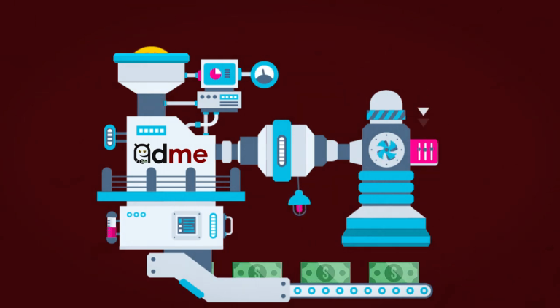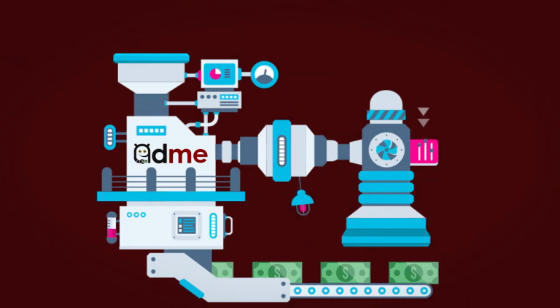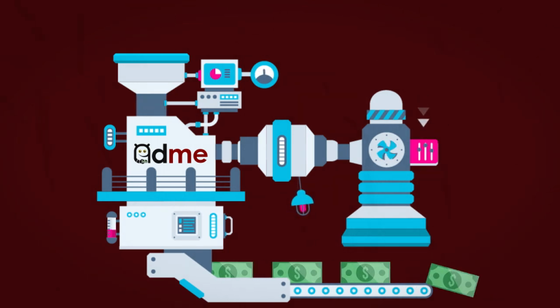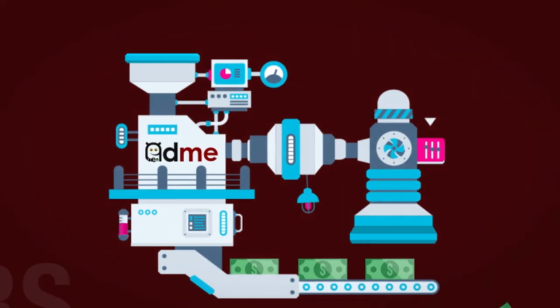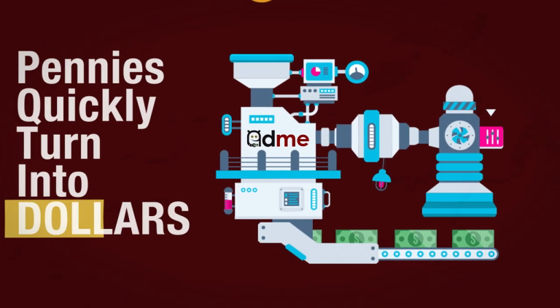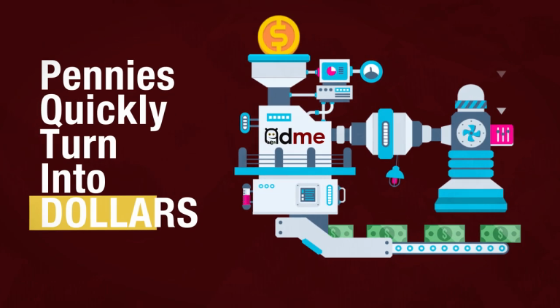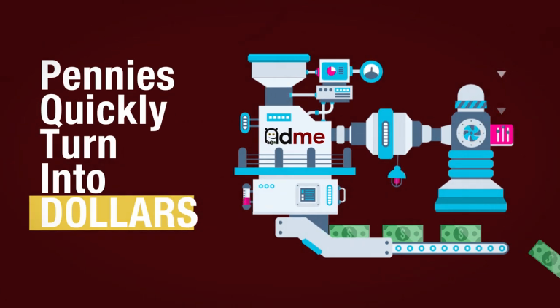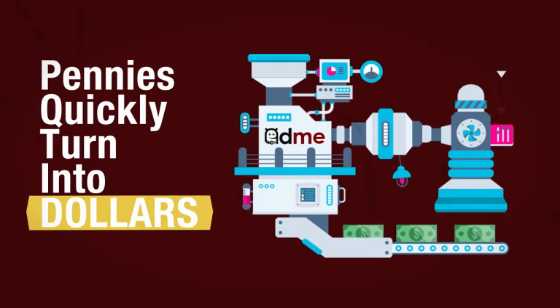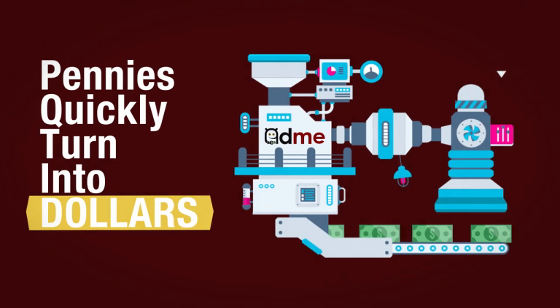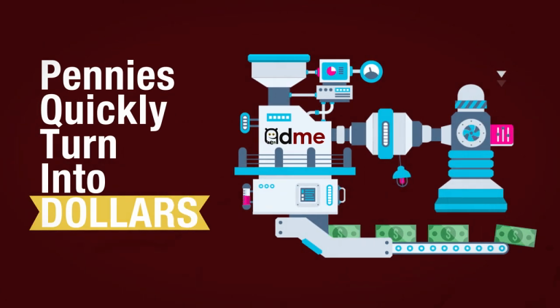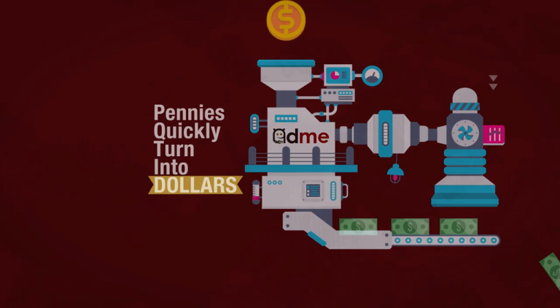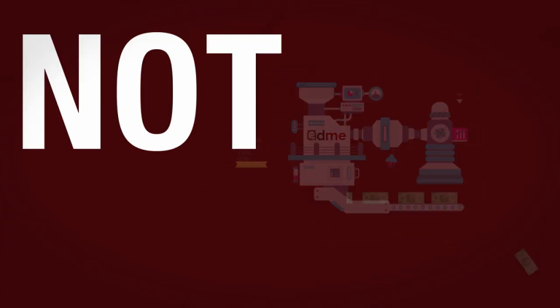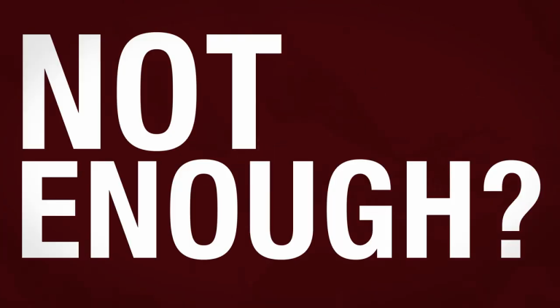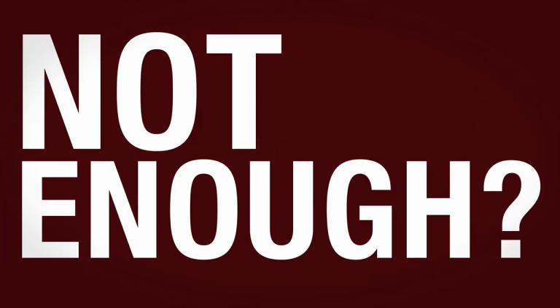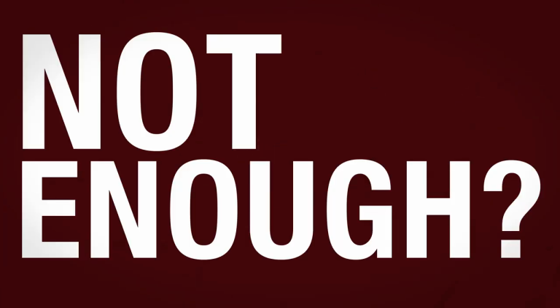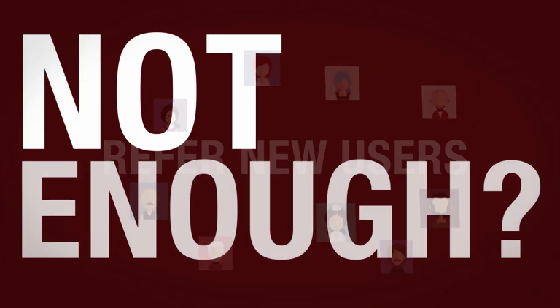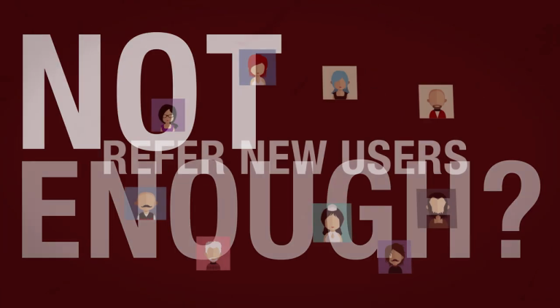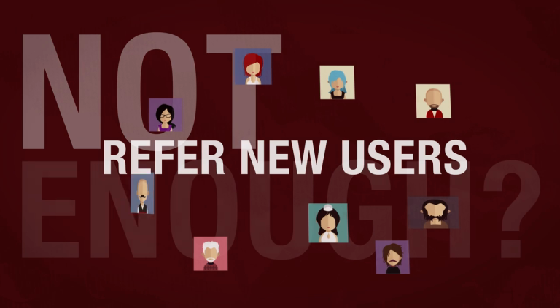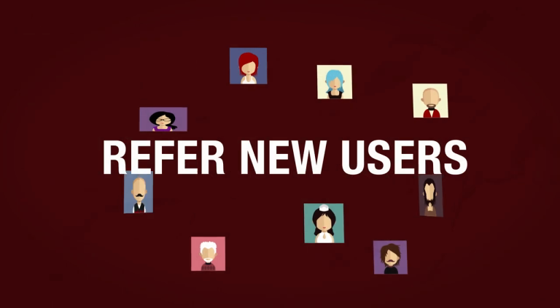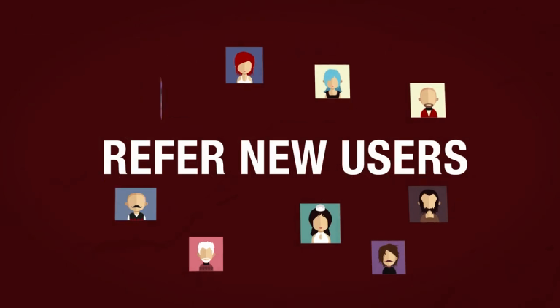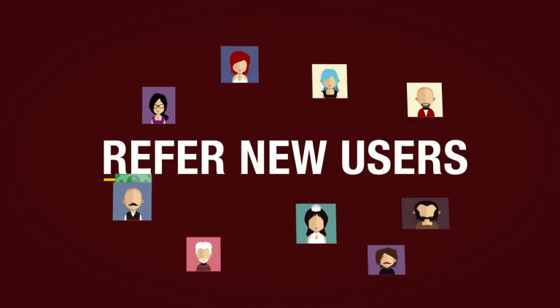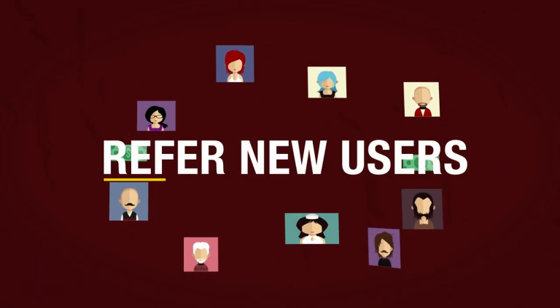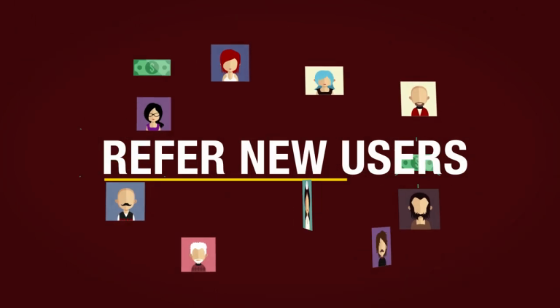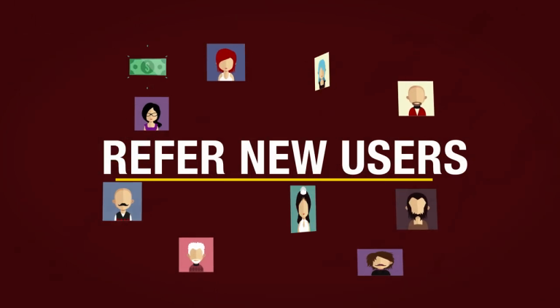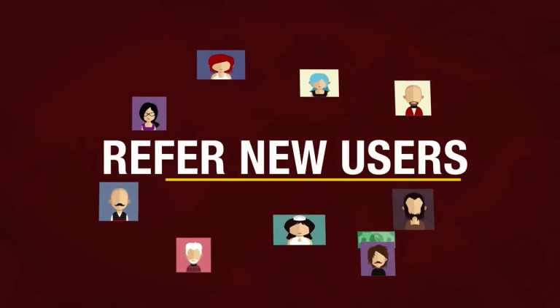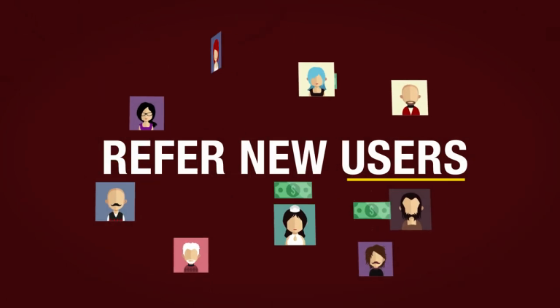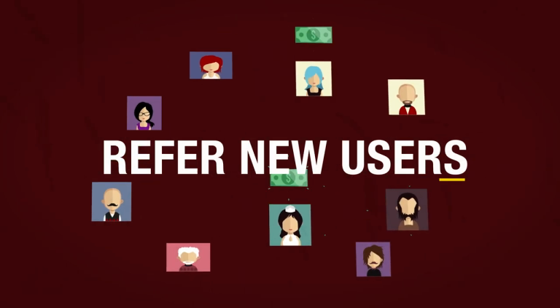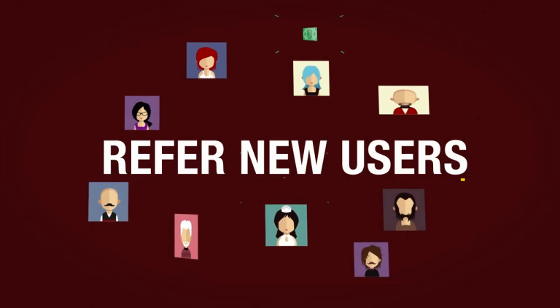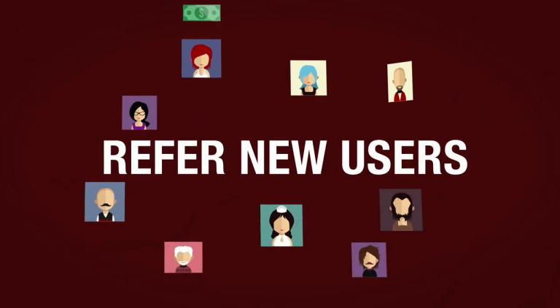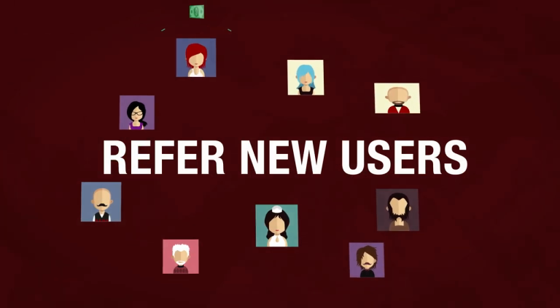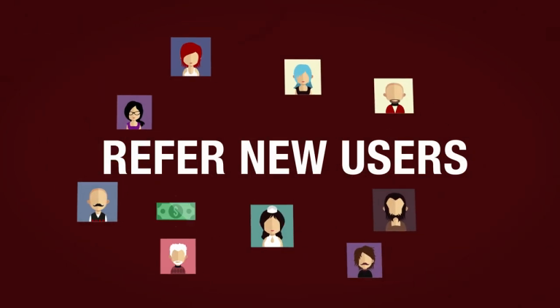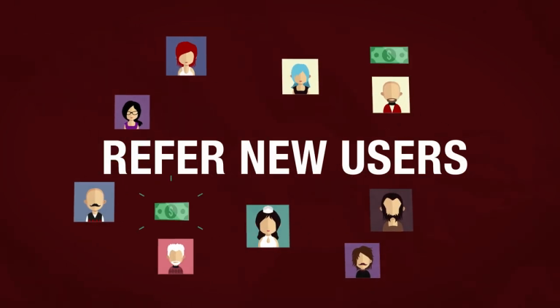Pennies quickly transform into dollars monthly. Not enough? Users have the potential to make hundreds of dollars monthly by referring new users.